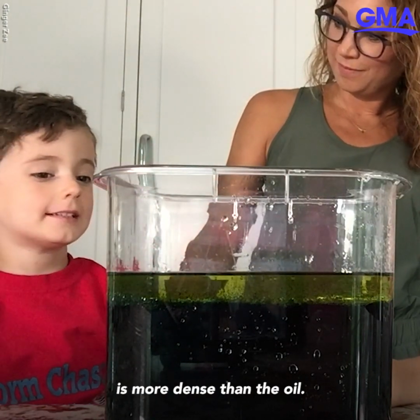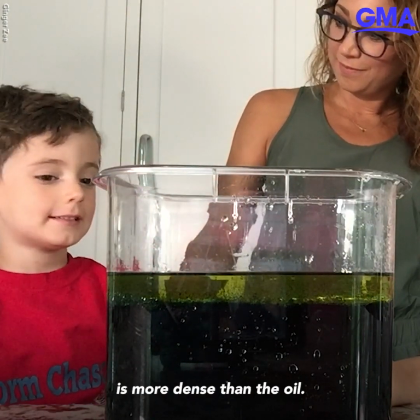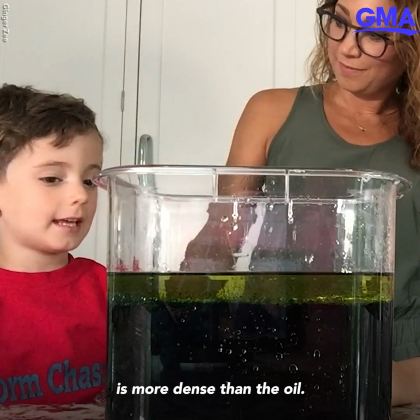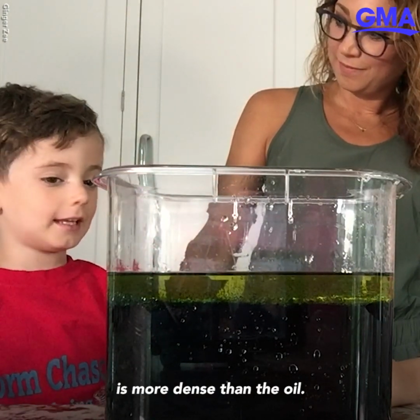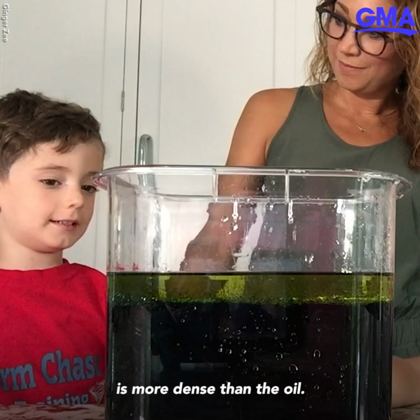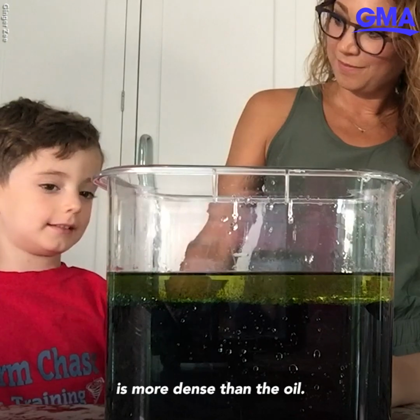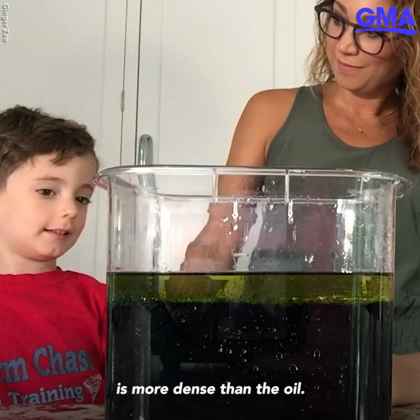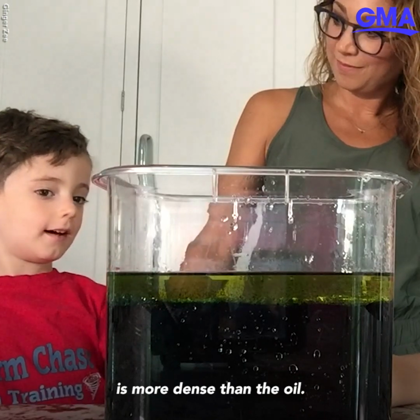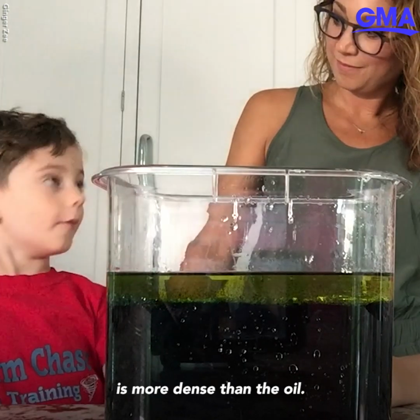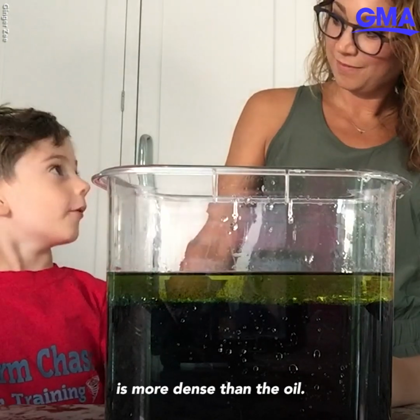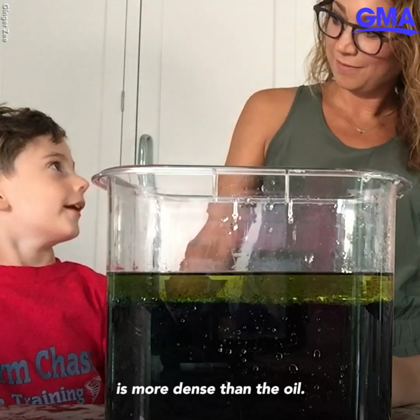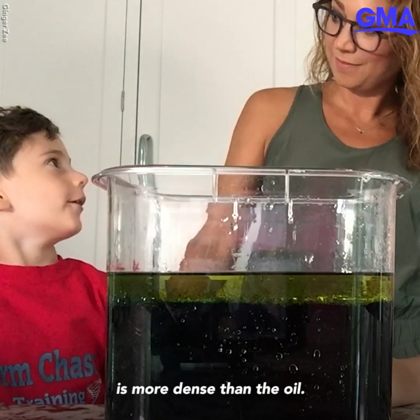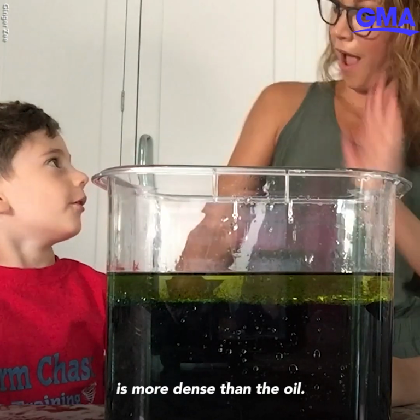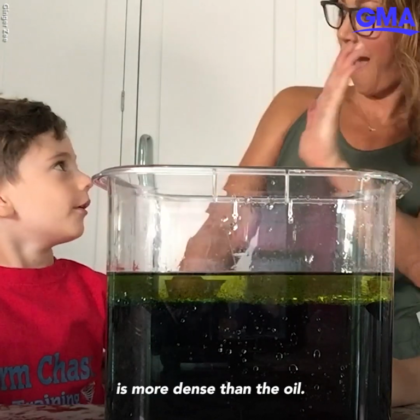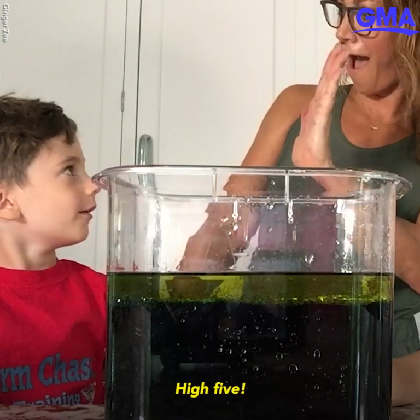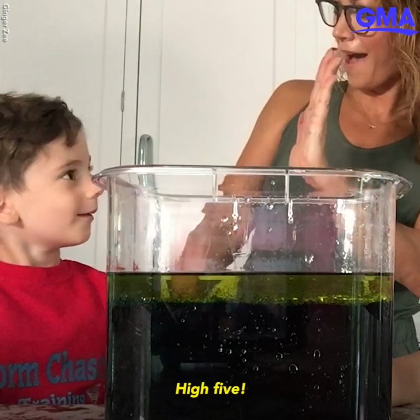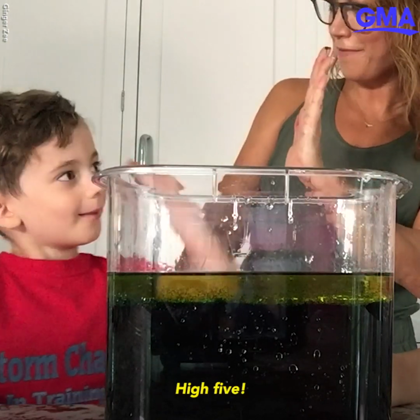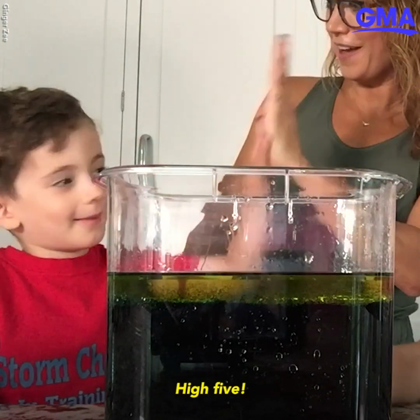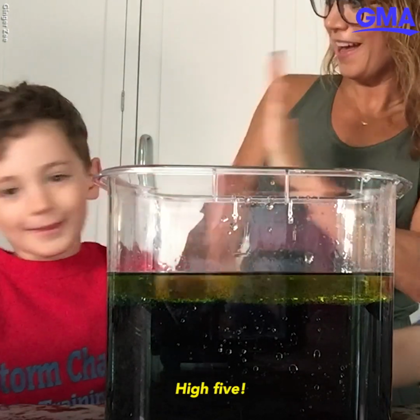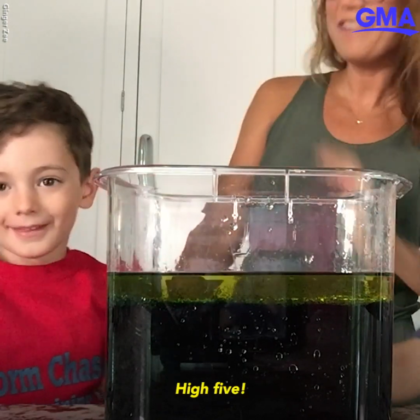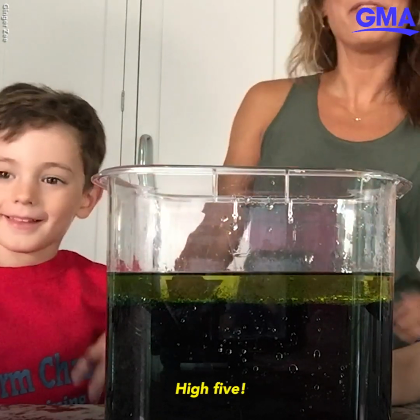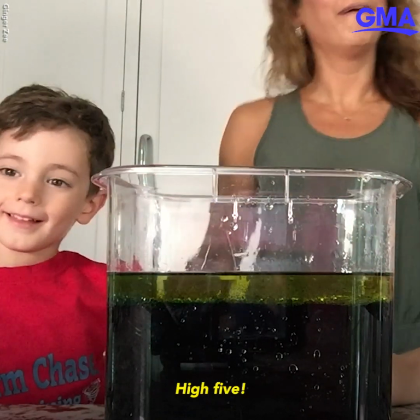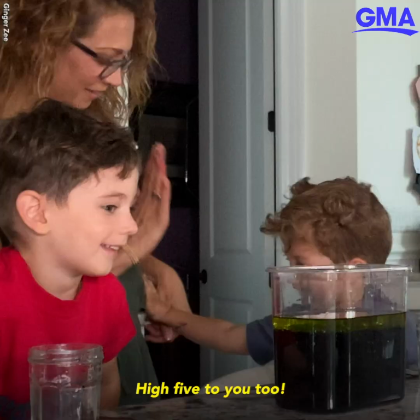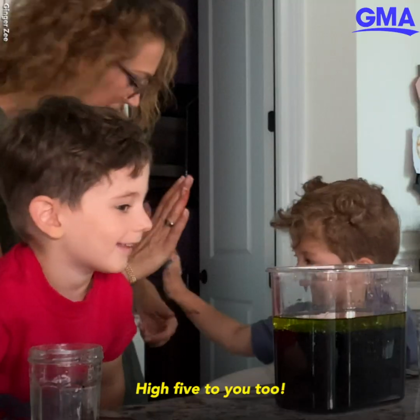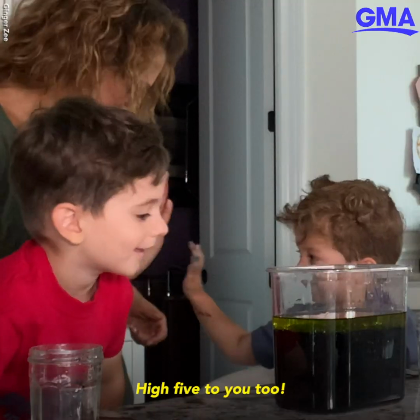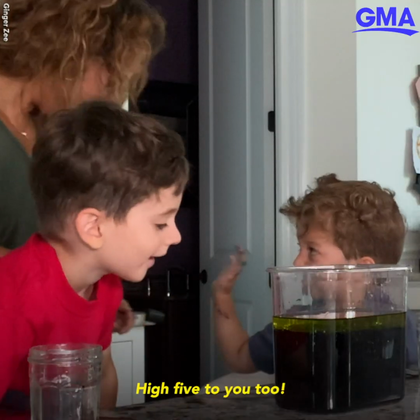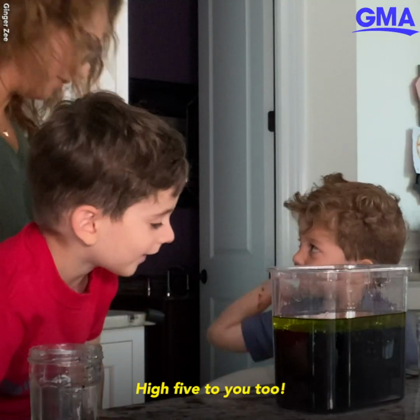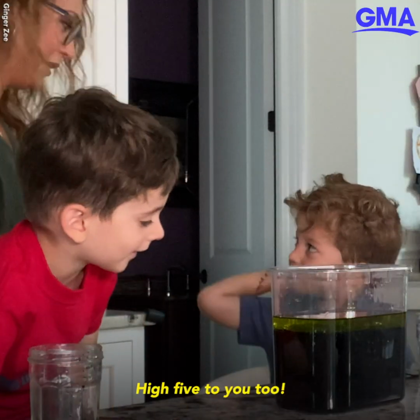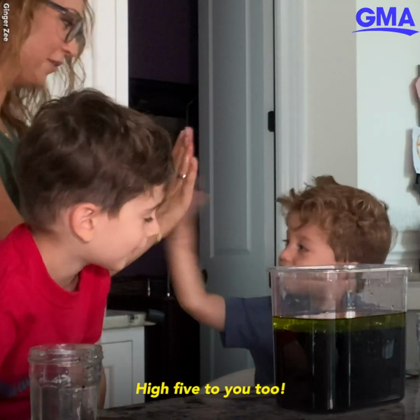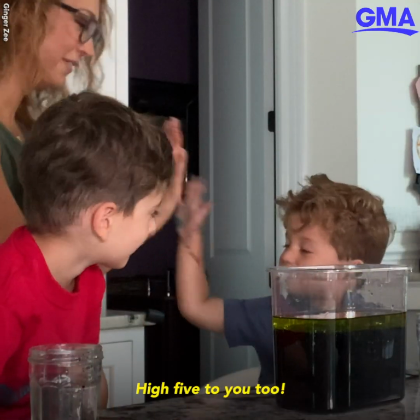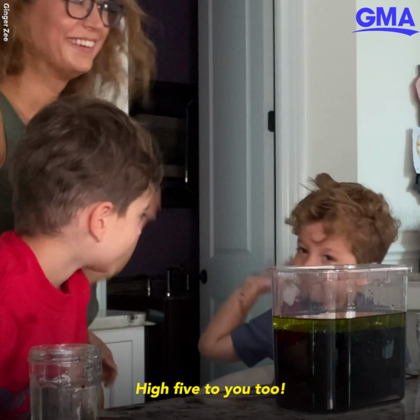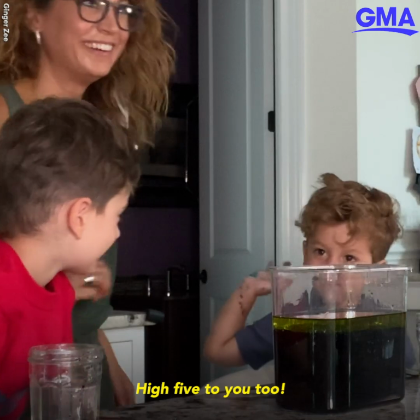So what did you learn? That the food coloring is more dense than the oil. High five! High five to you too!